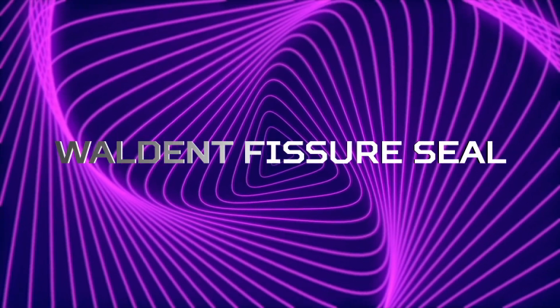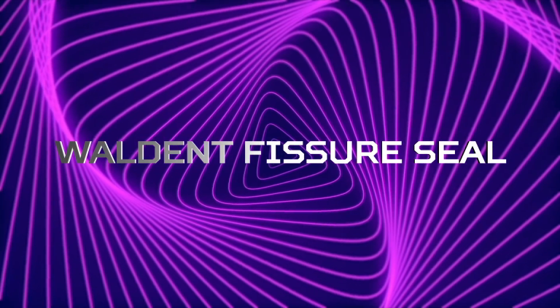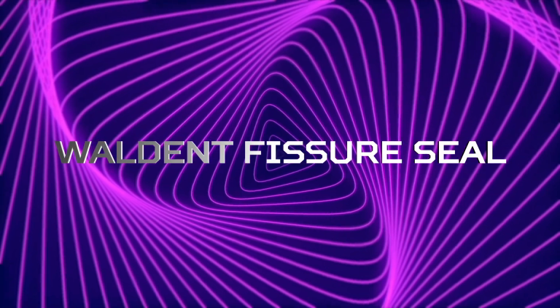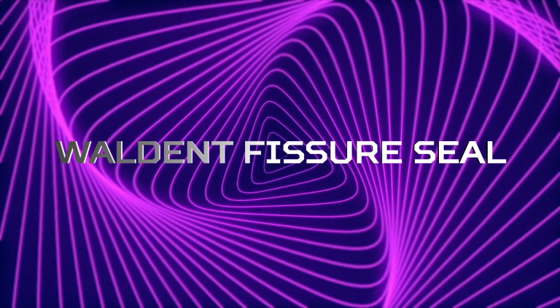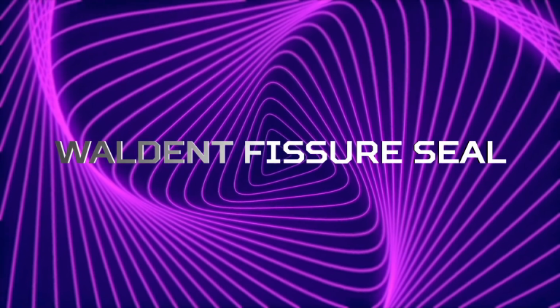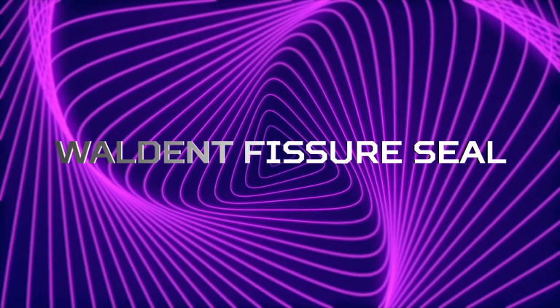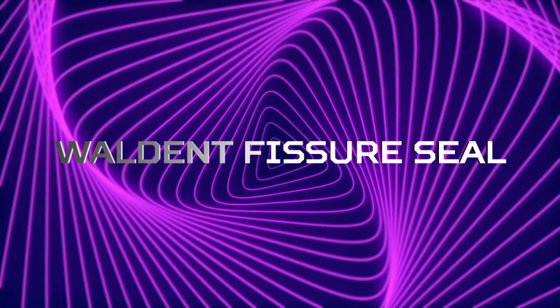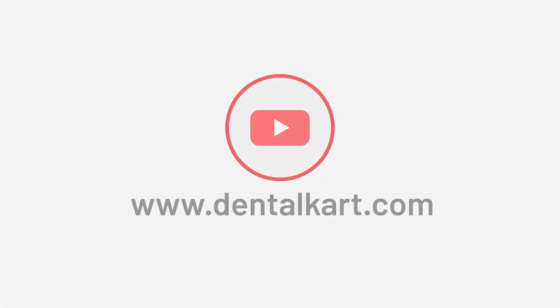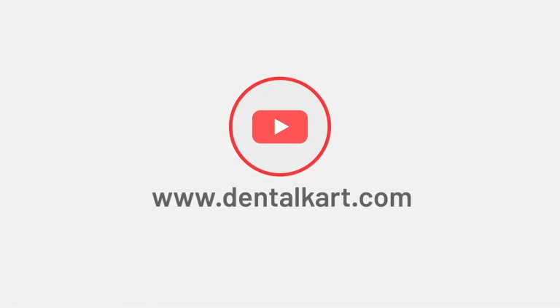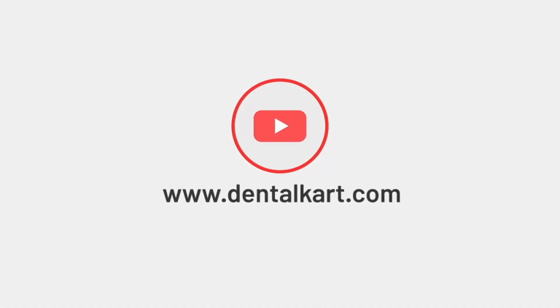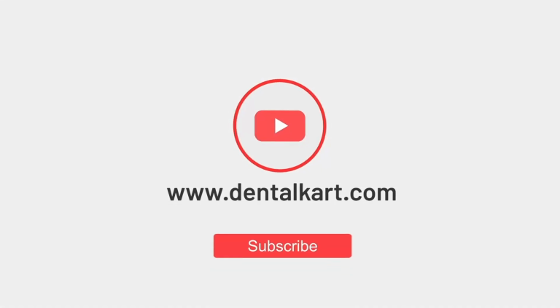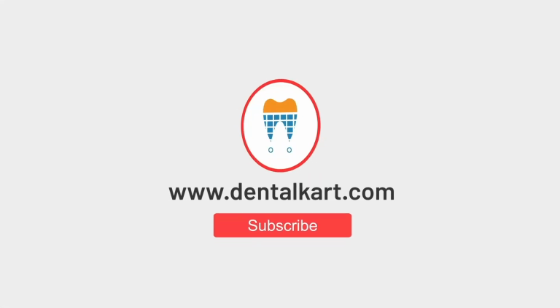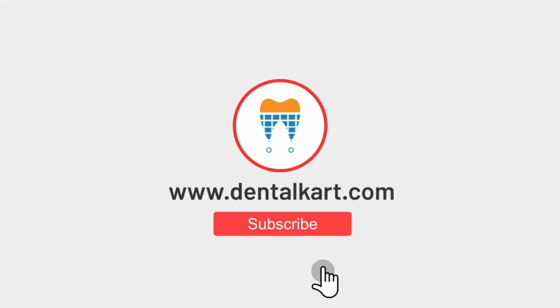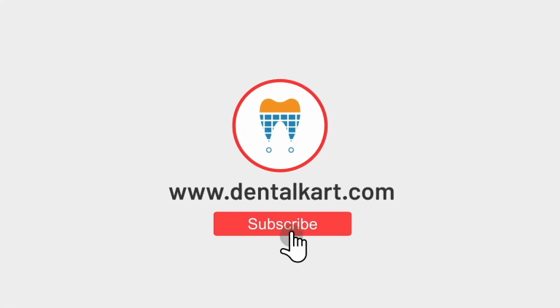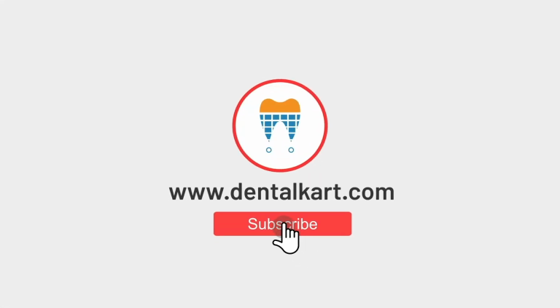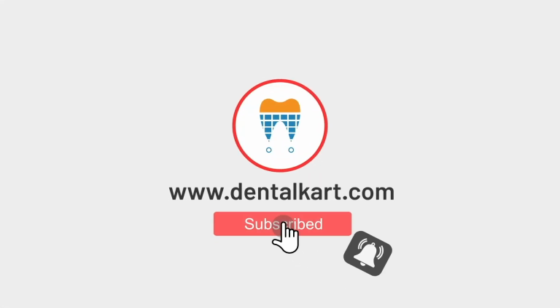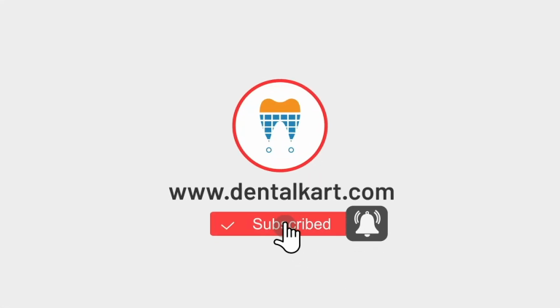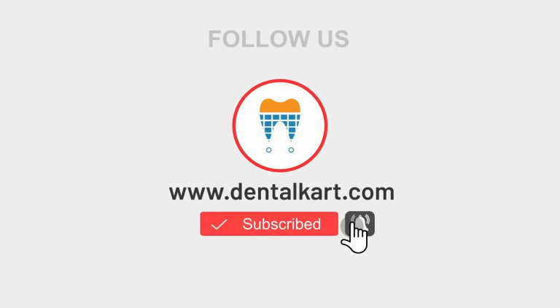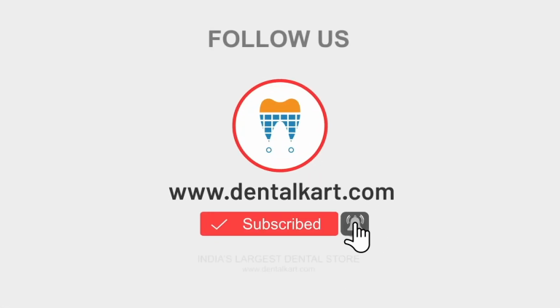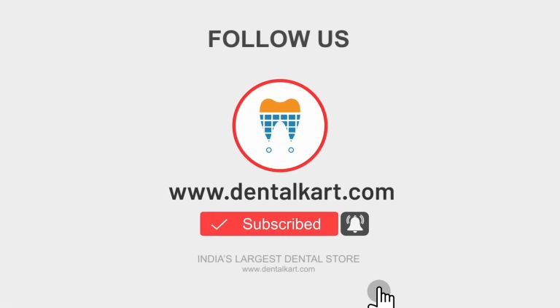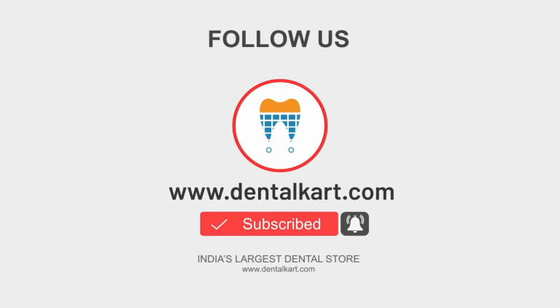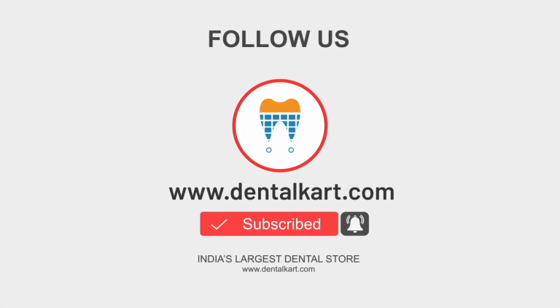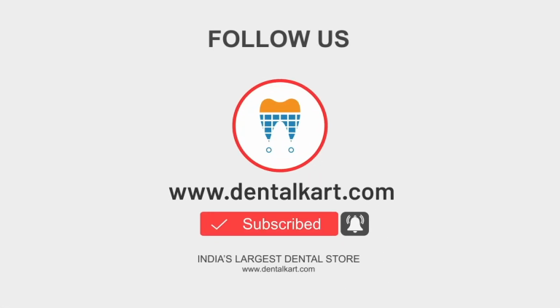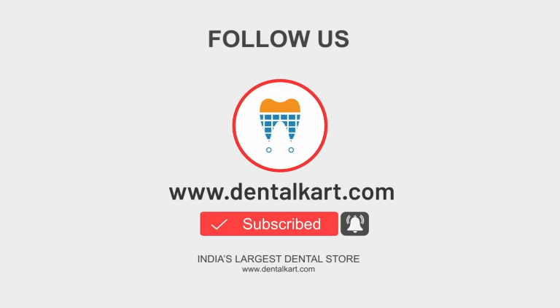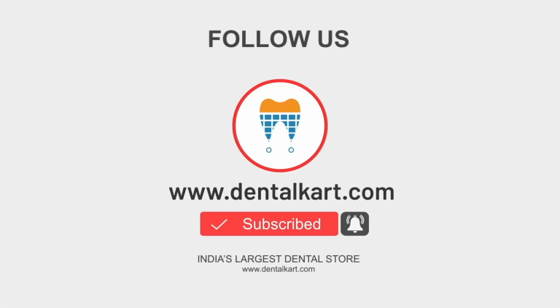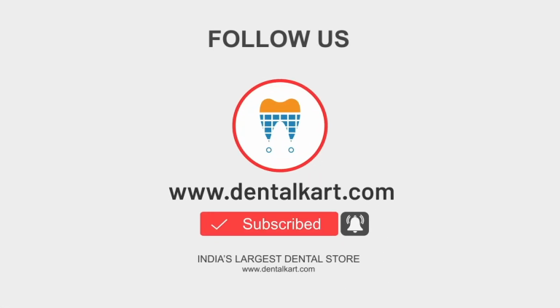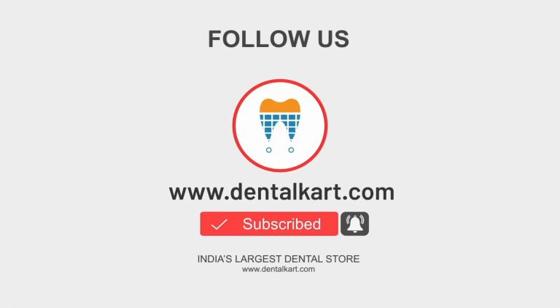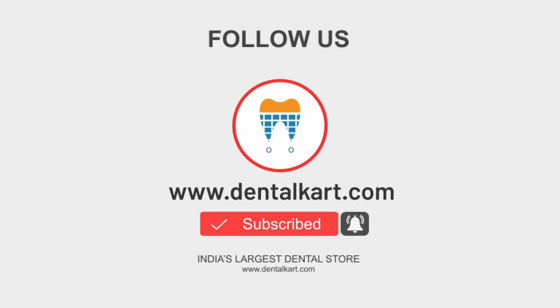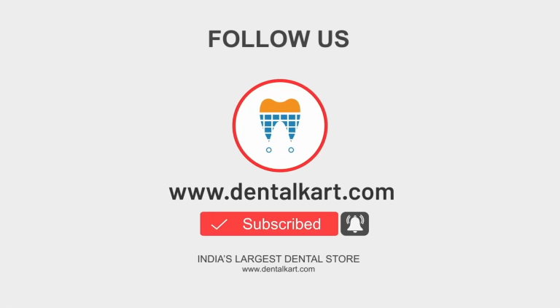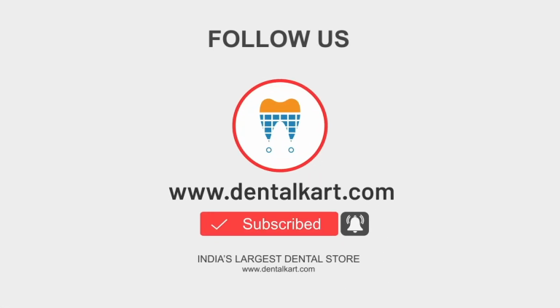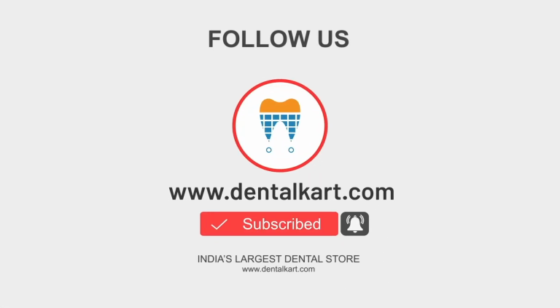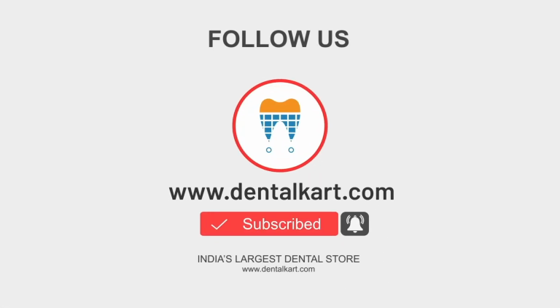Before starting the video, make sure to like and subscribe to our channel and click on the bell icon to get new video updates.